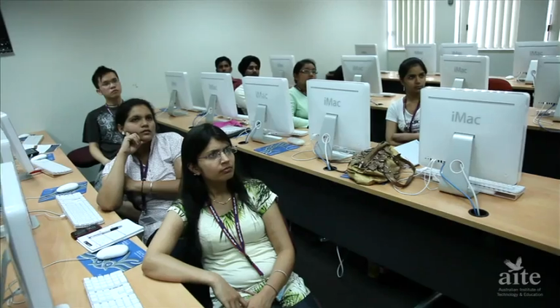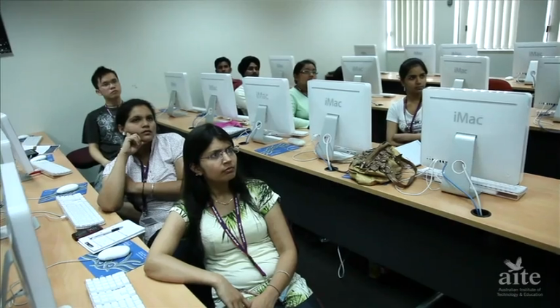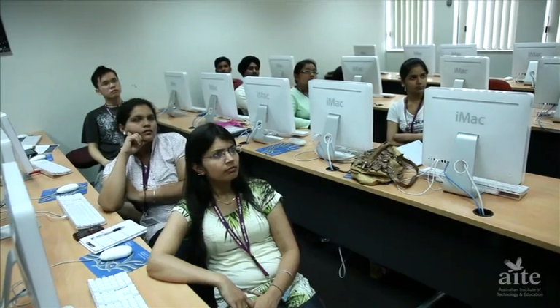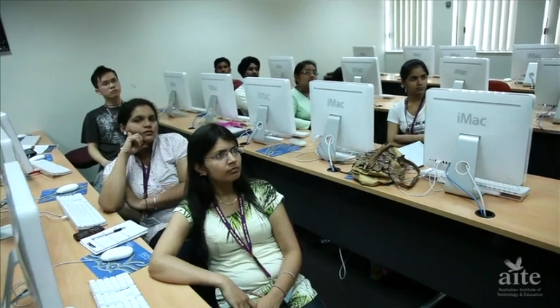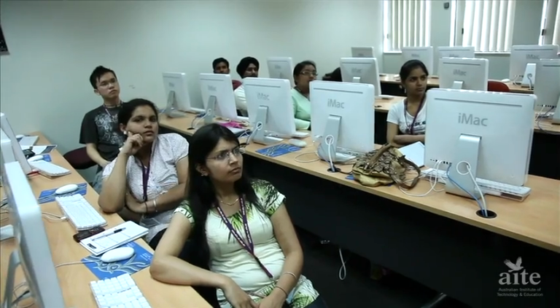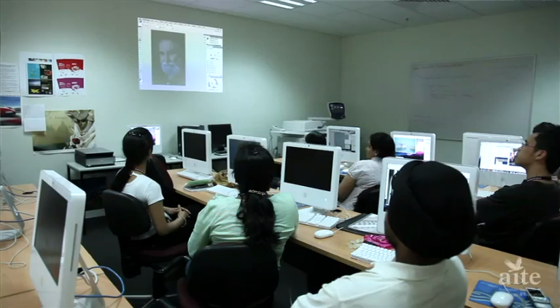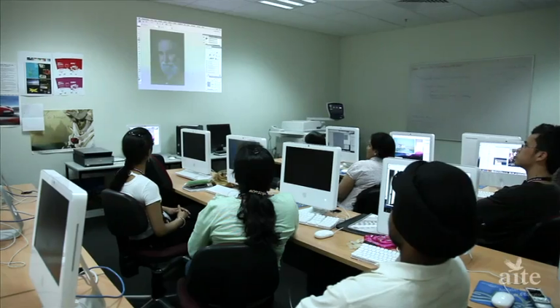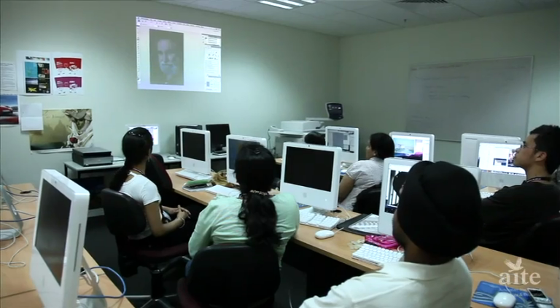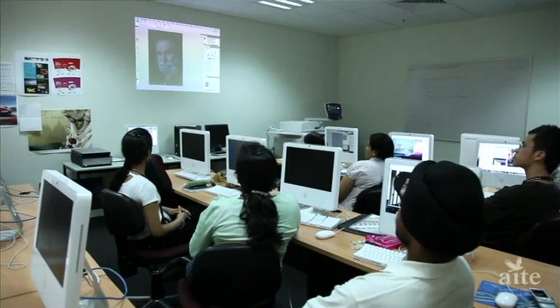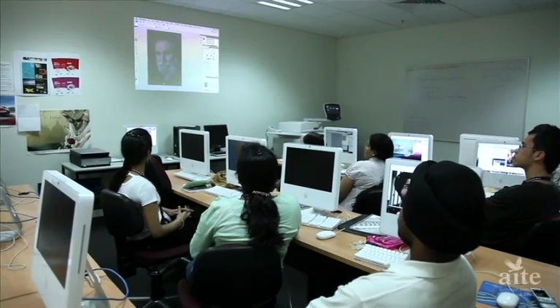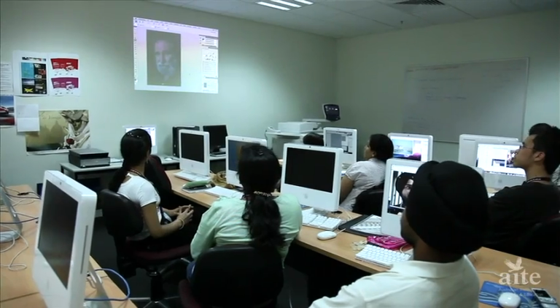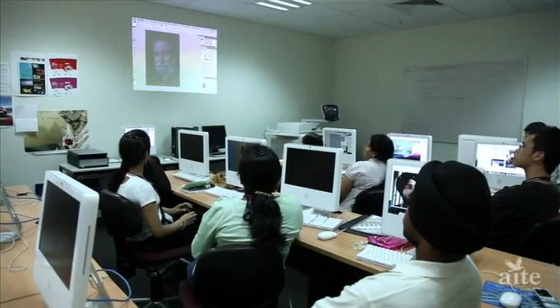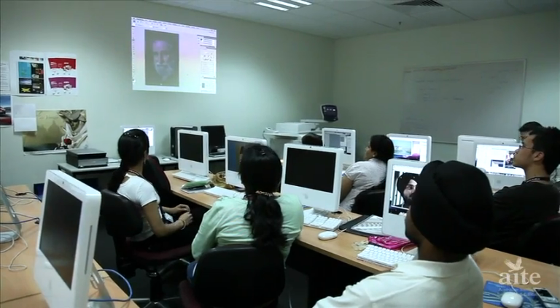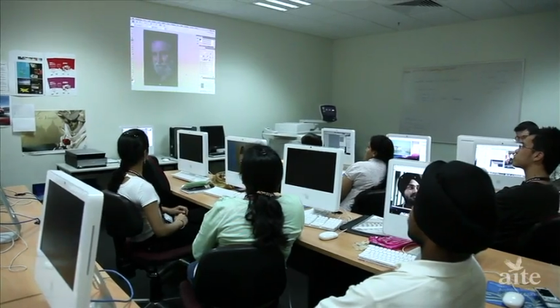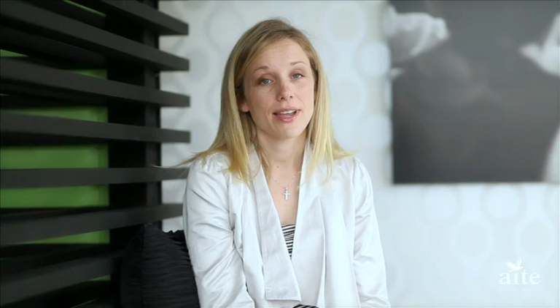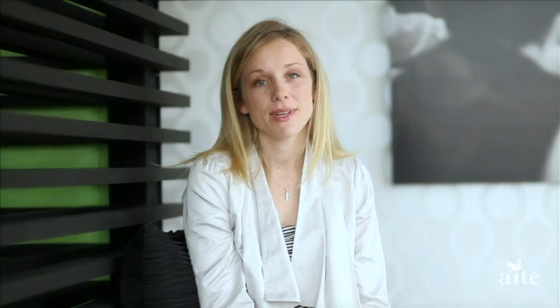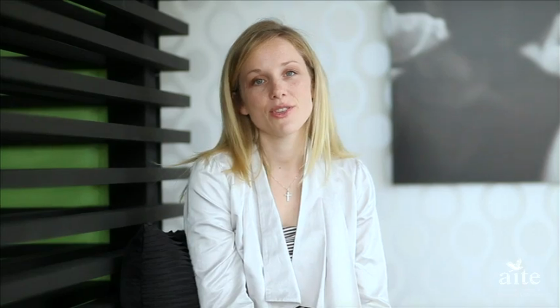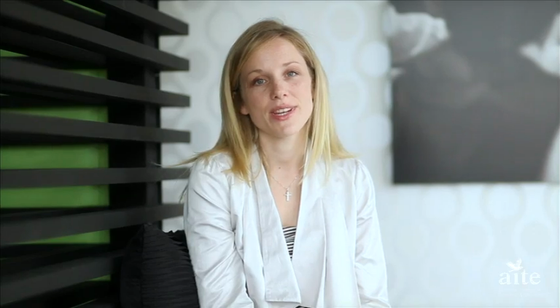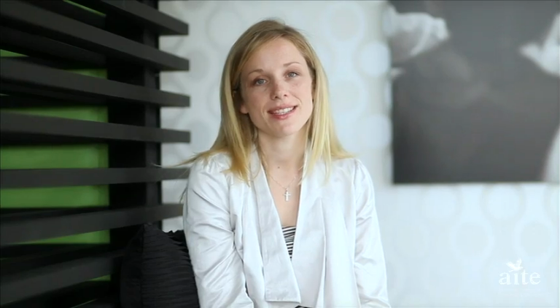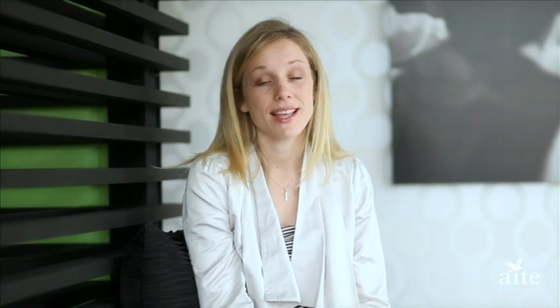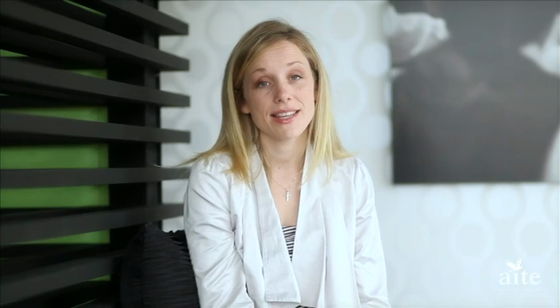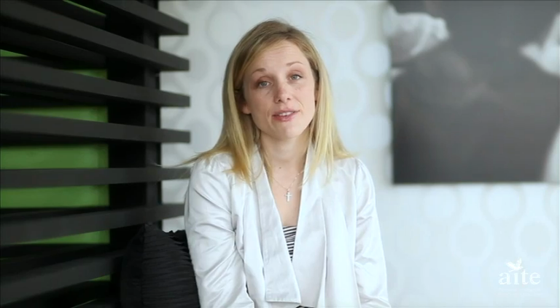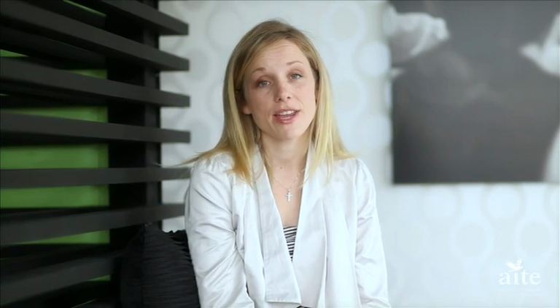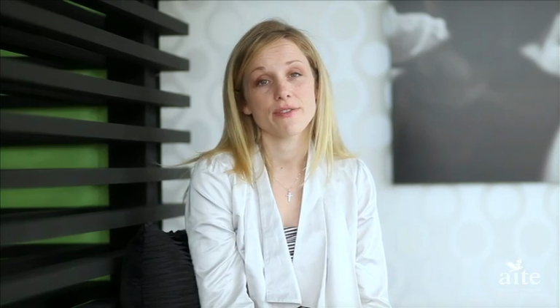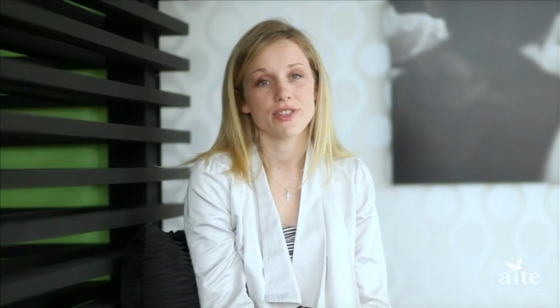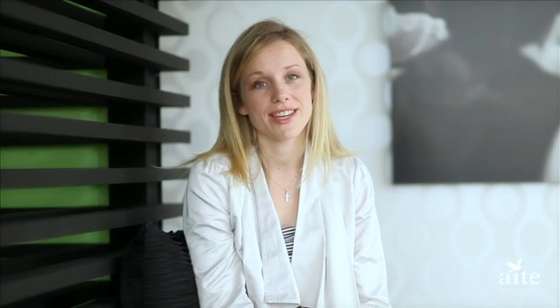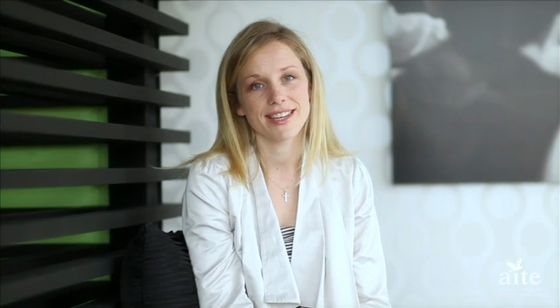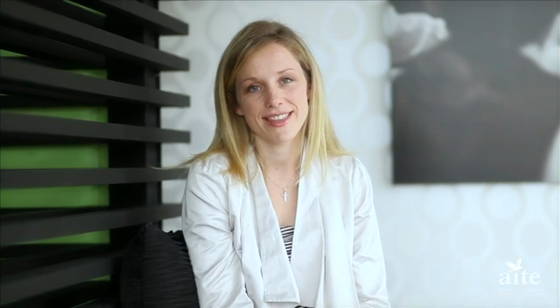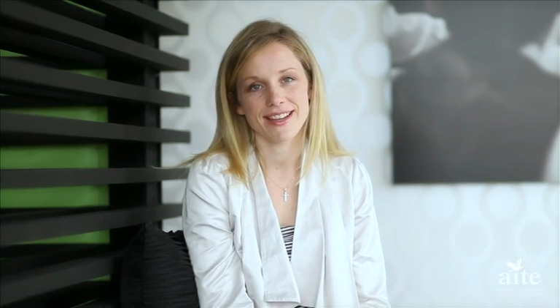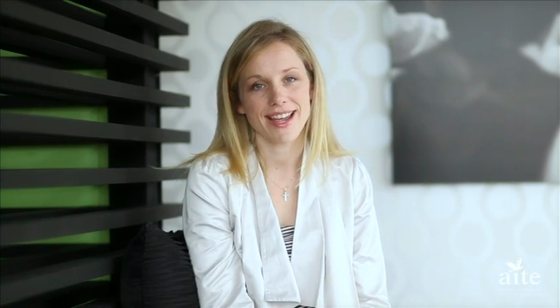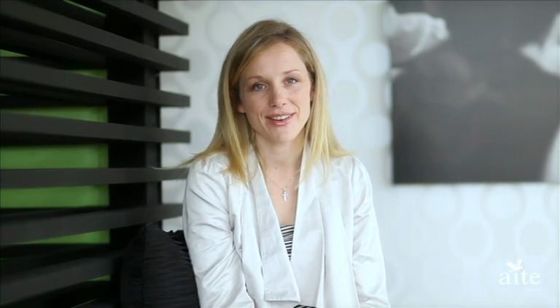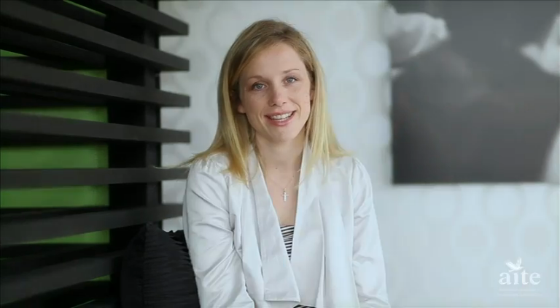Classes are dynamic, exciting and challenging, so come in and join us. Let's create your future here together at AITE.